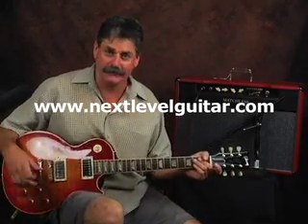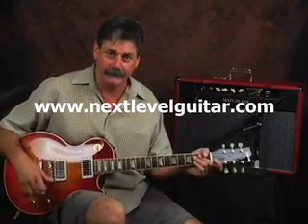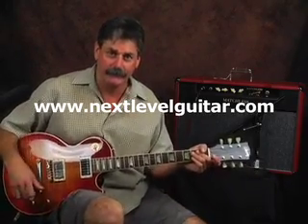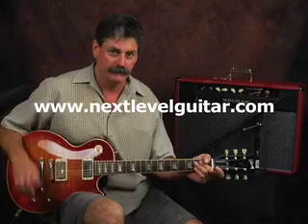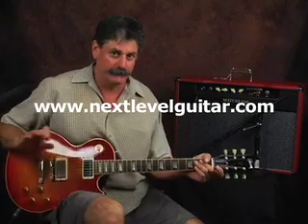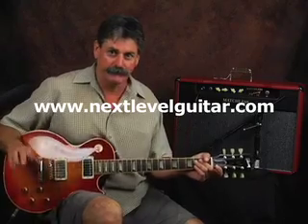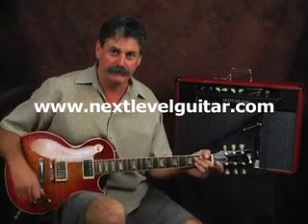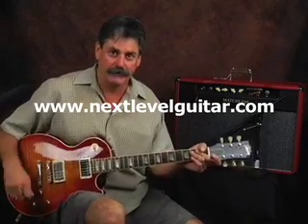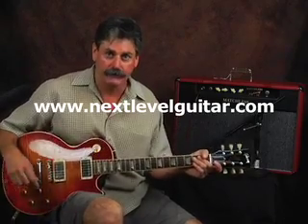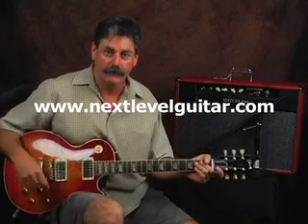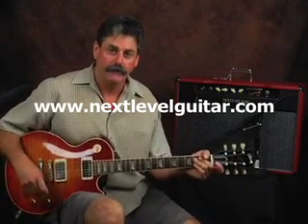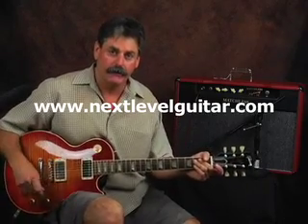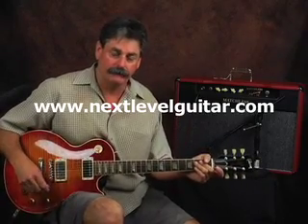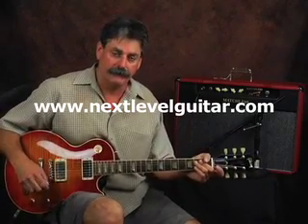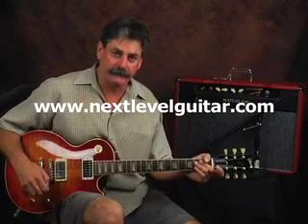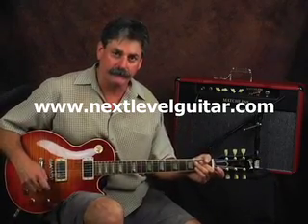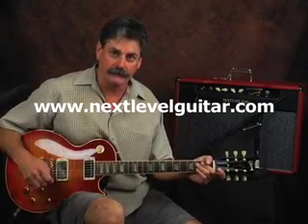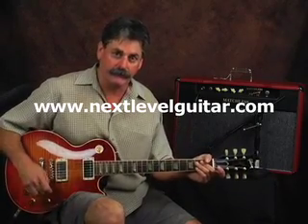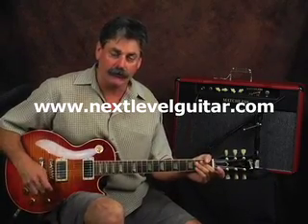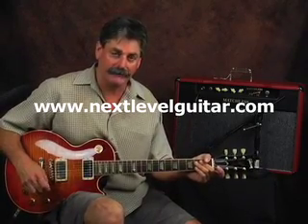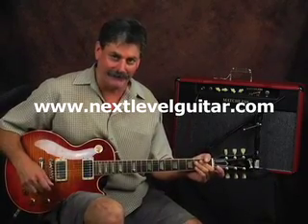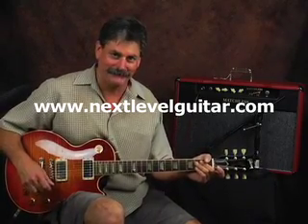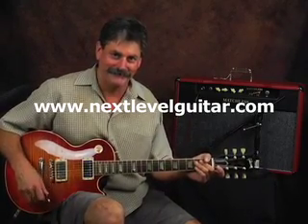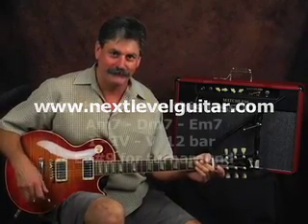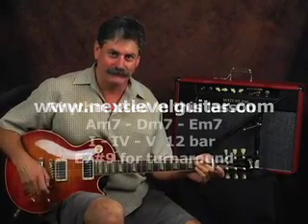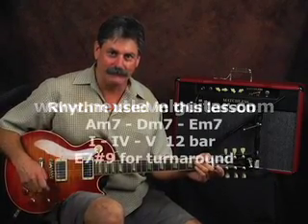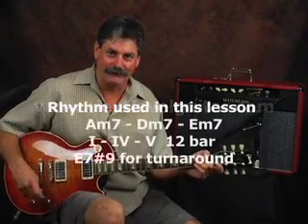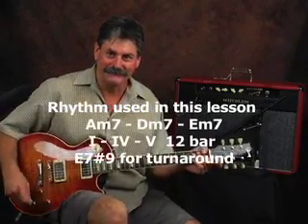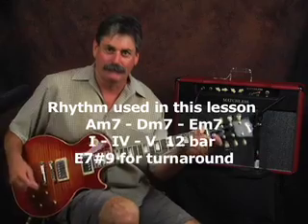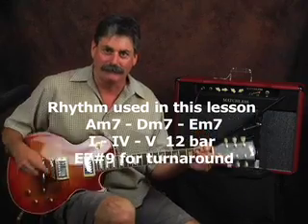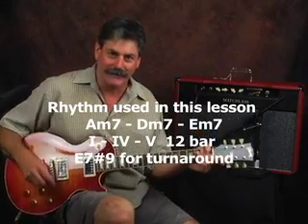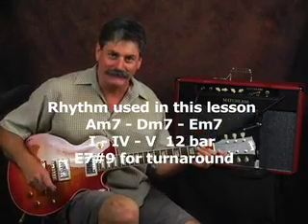You're going to dig them. Simple as can be. From NextLevelGuitar.com, this is Timo. We're going to play you out. We'll see you.